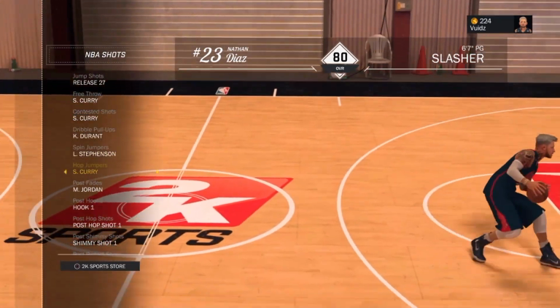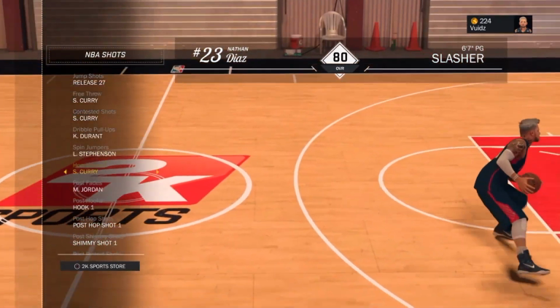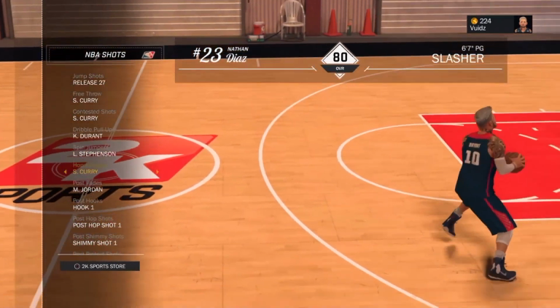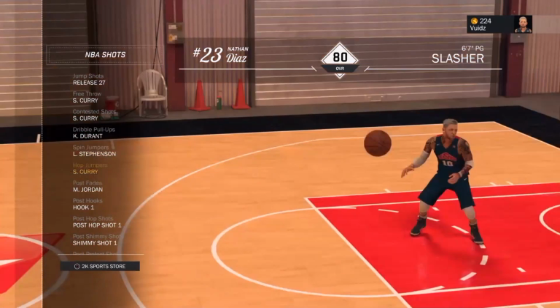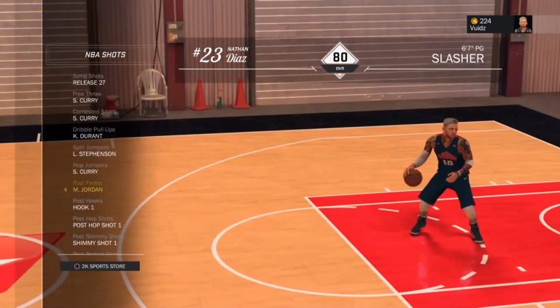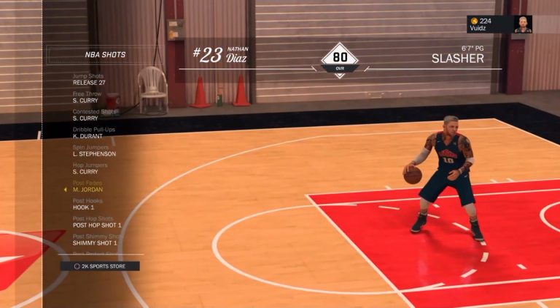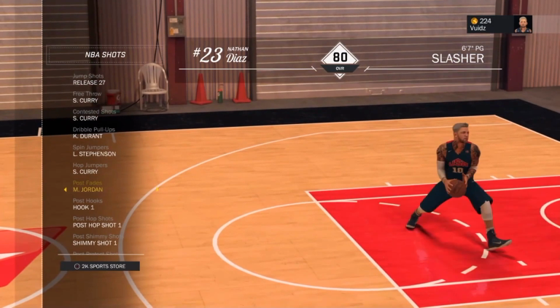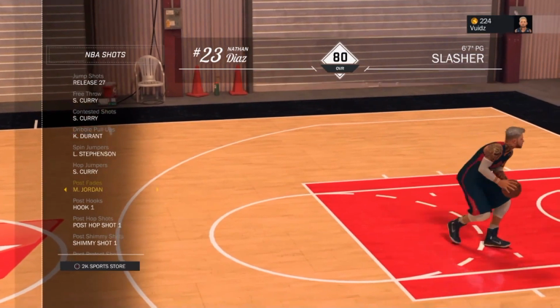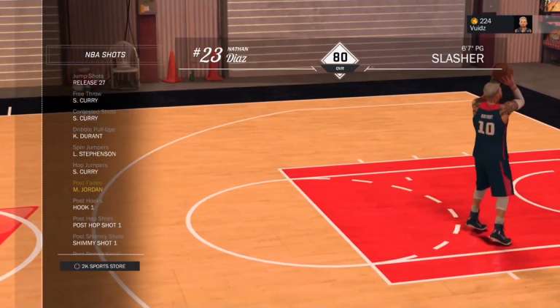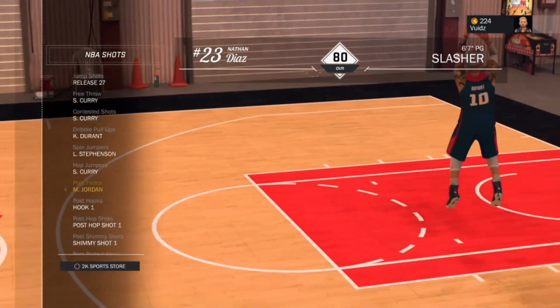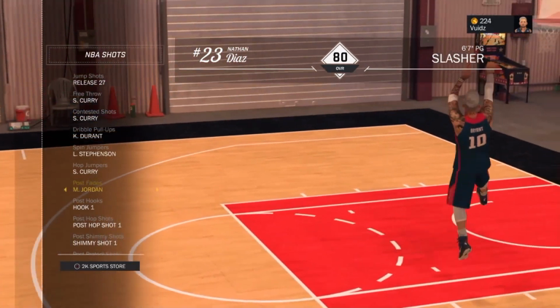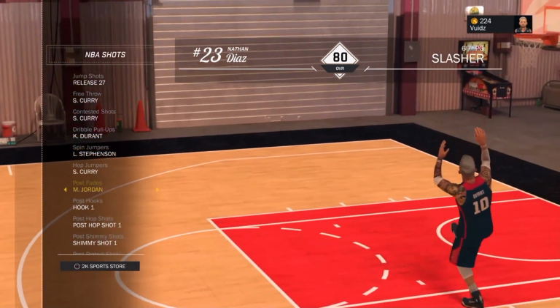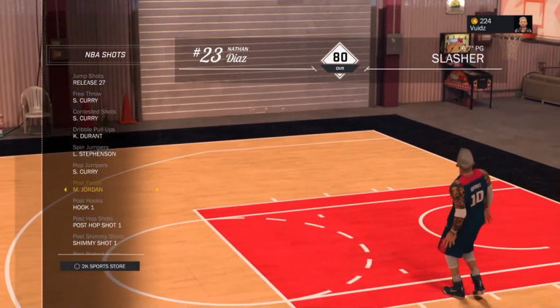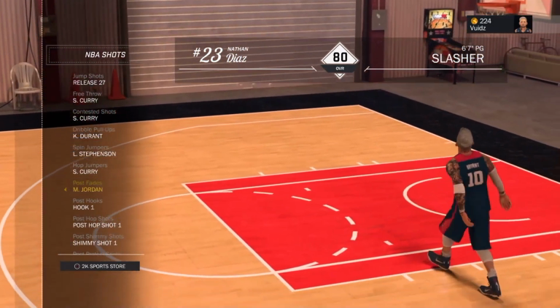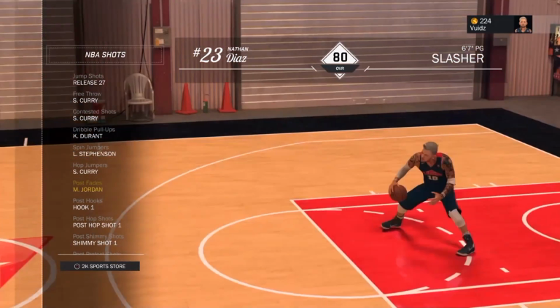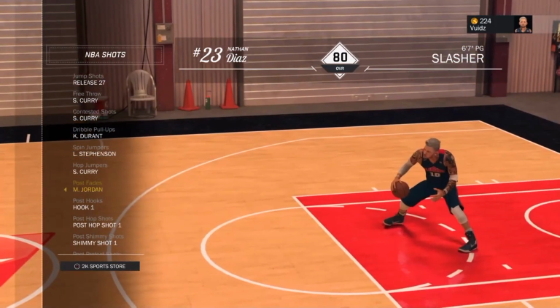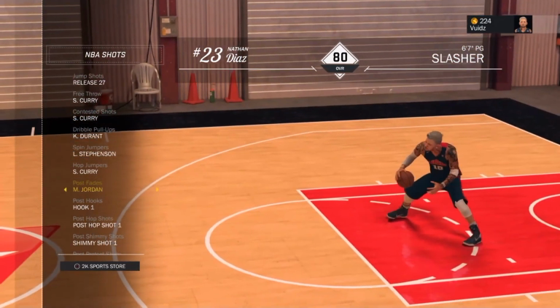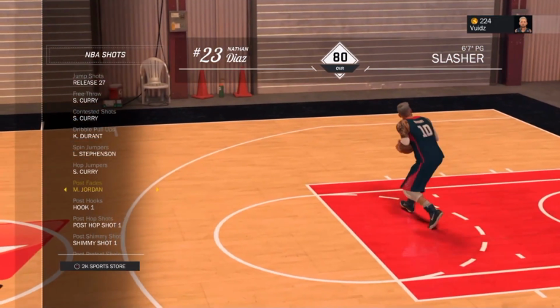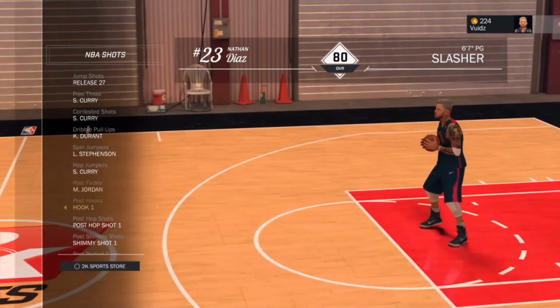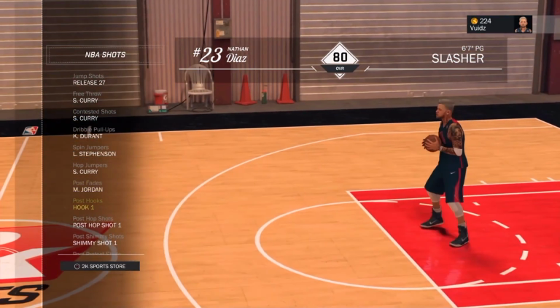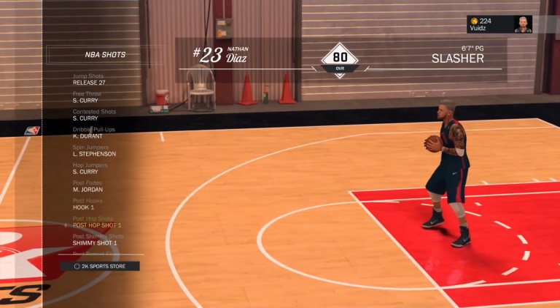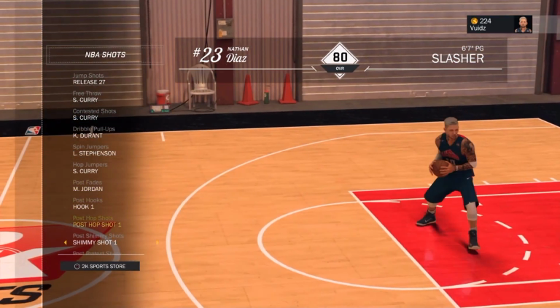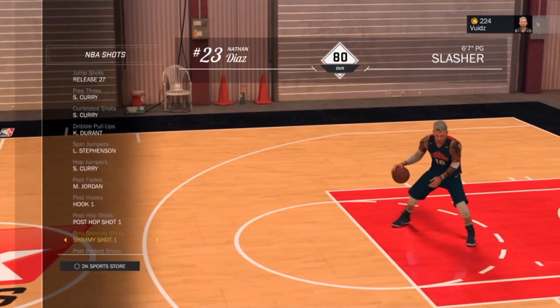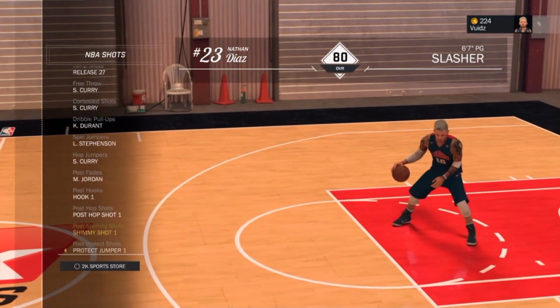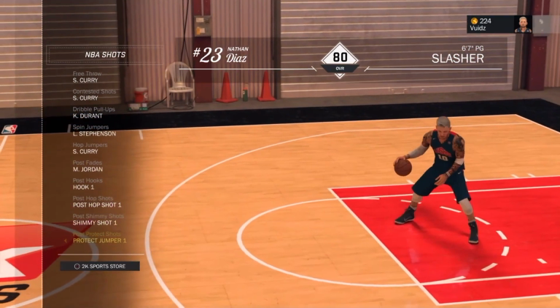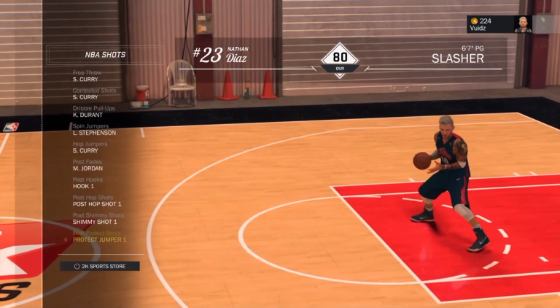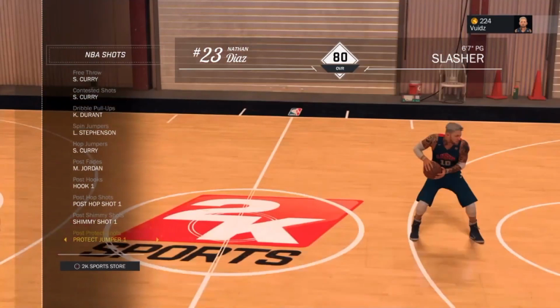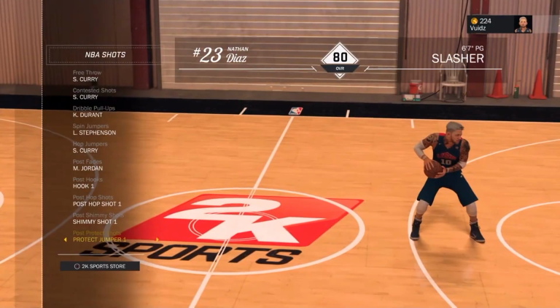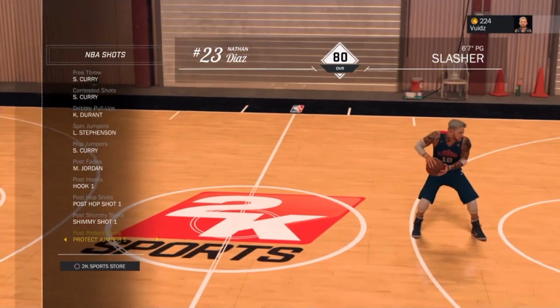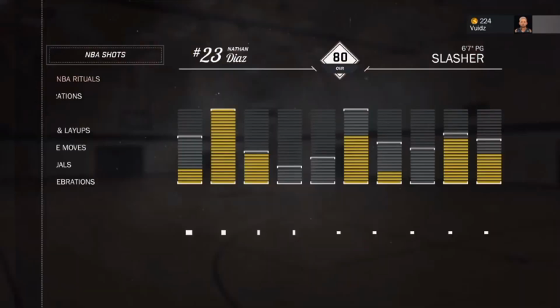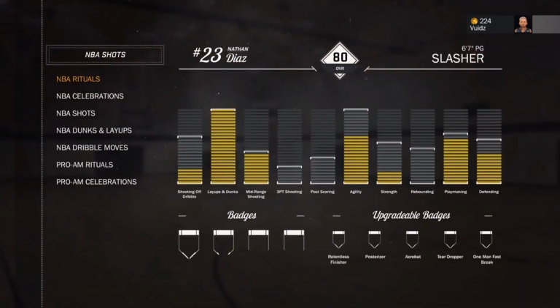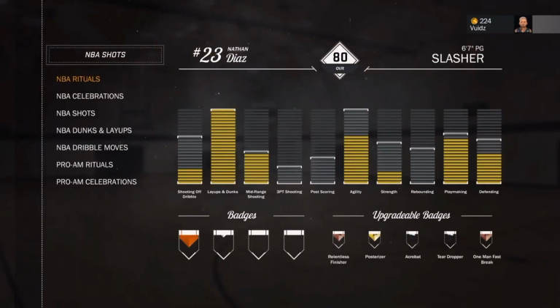The best post fade in the game for sure is Michael Jordan. The hook, hop shot, protect jumper, and shimmy shot are useless so I just put those on one.